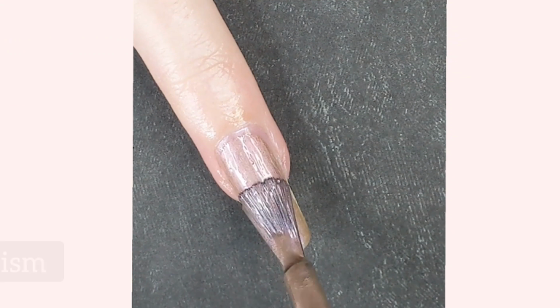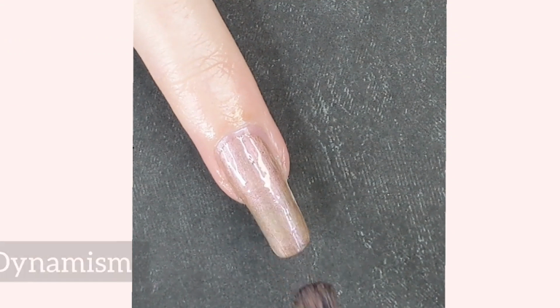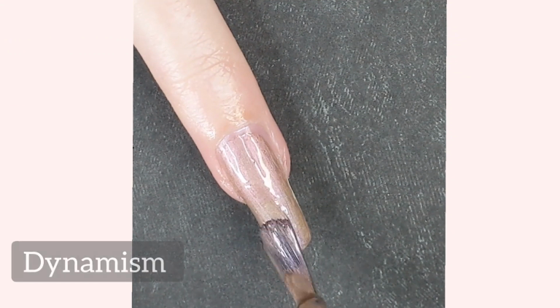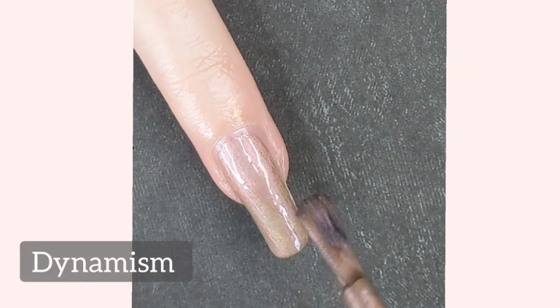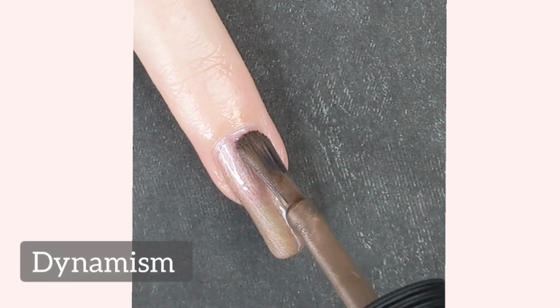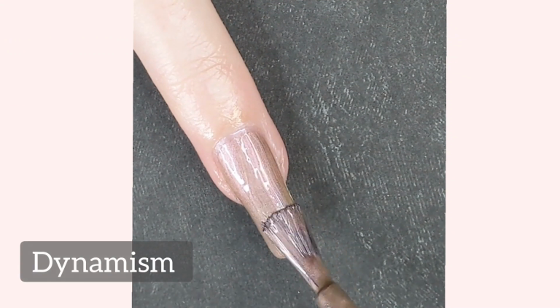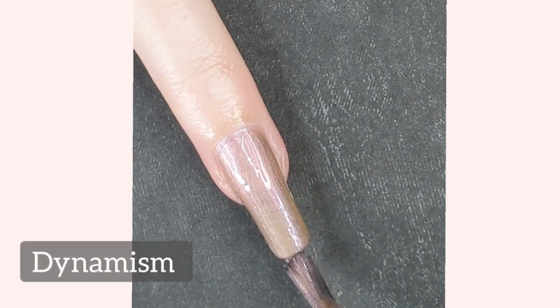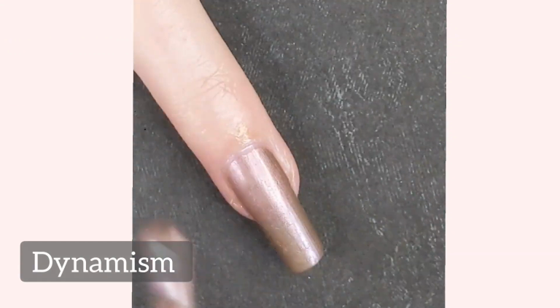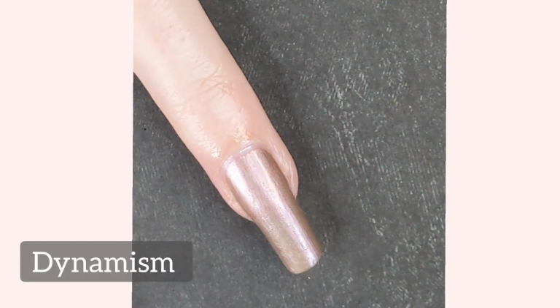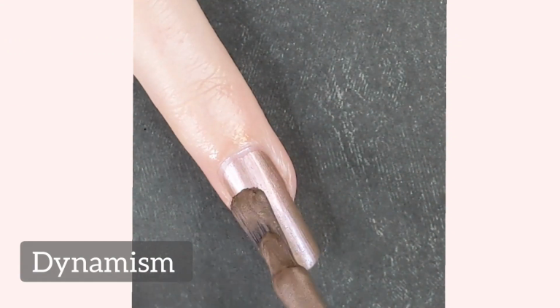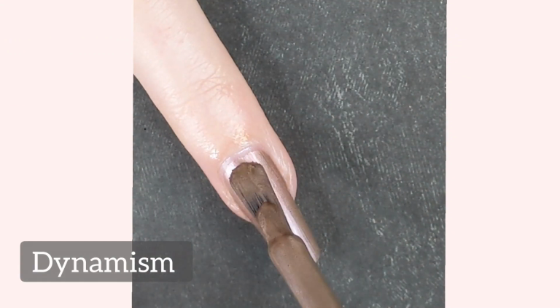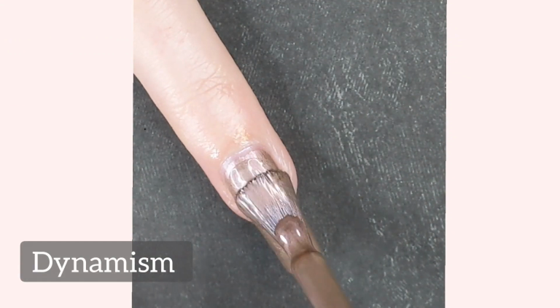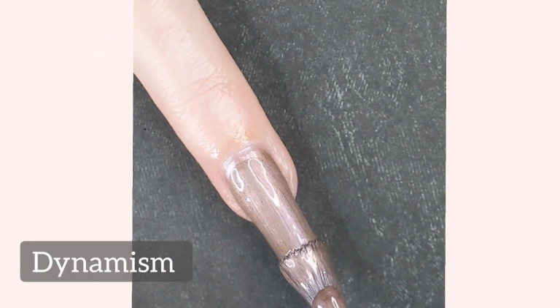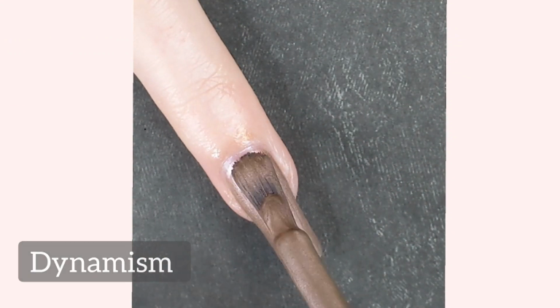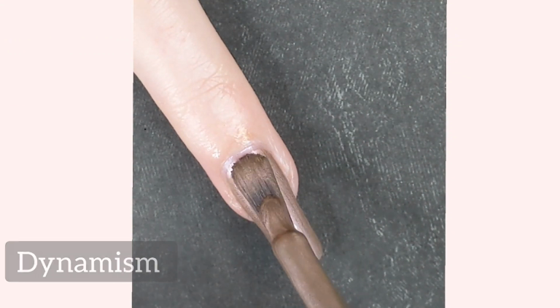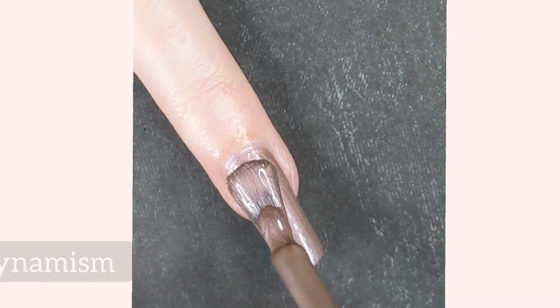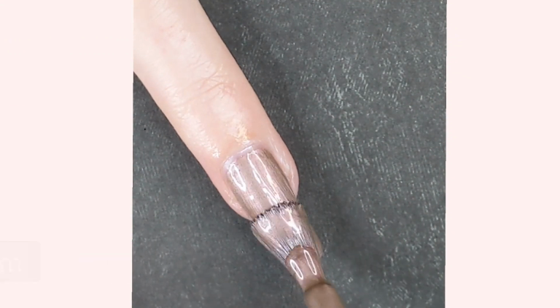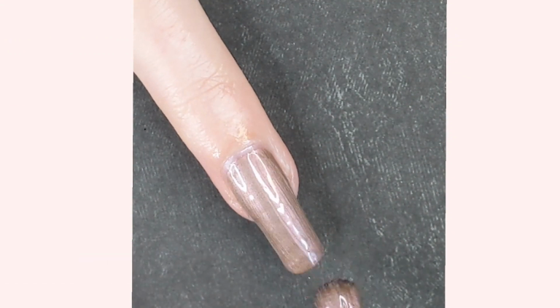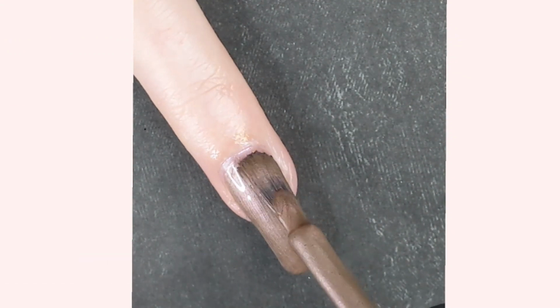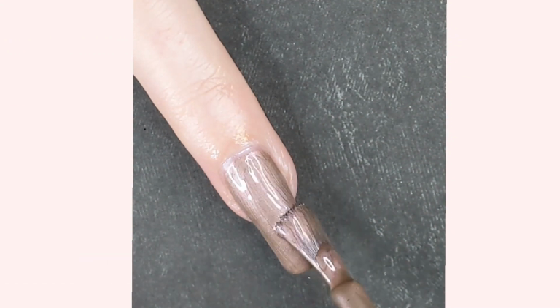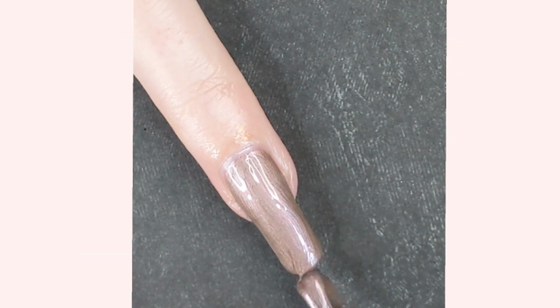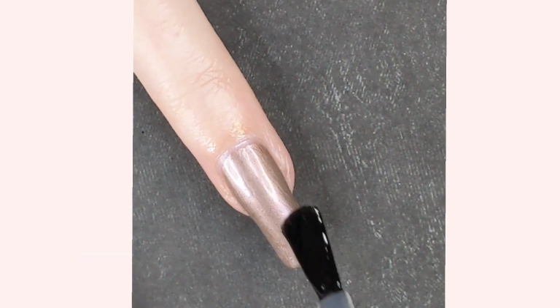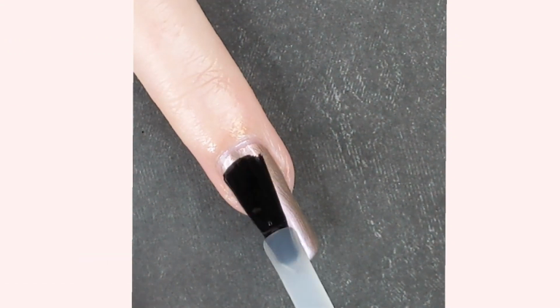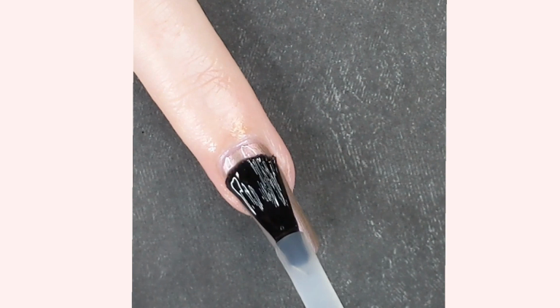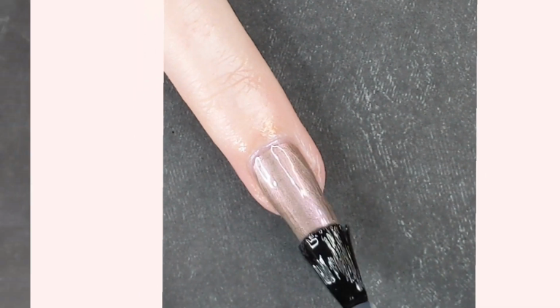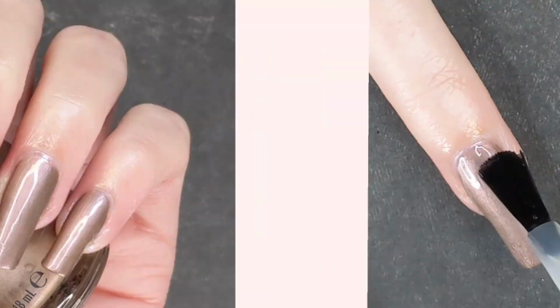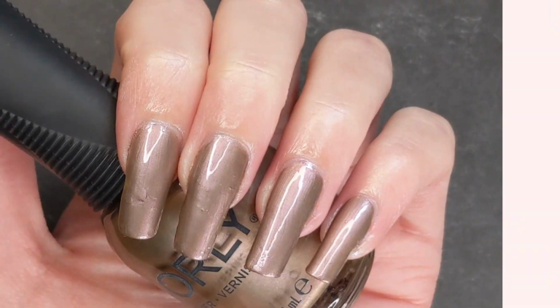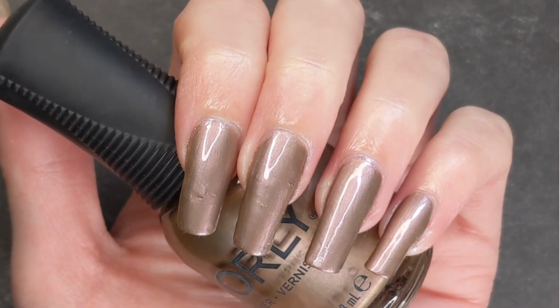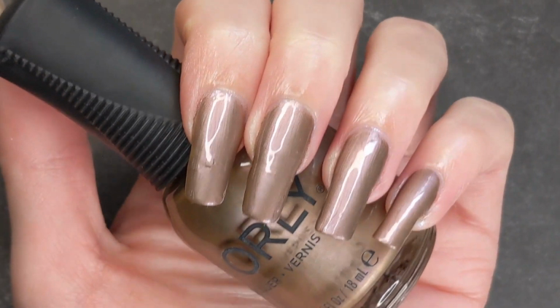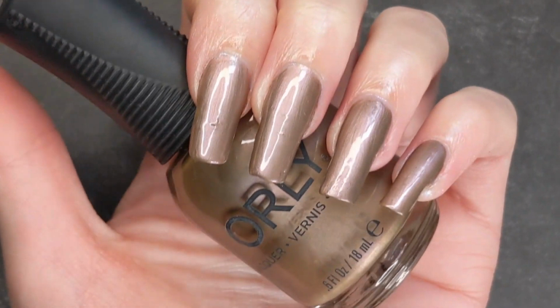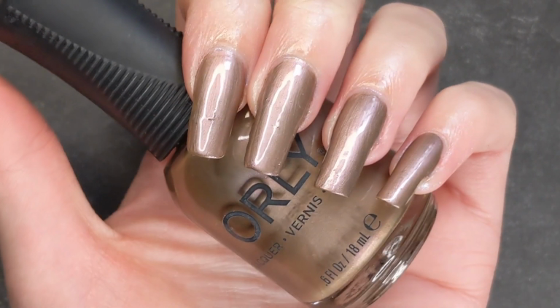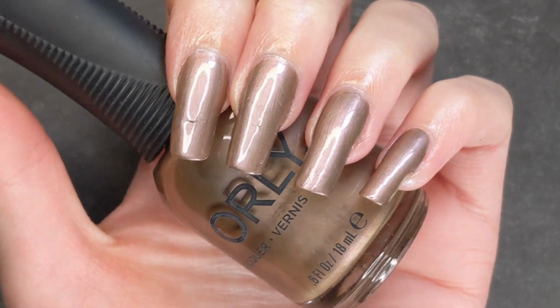Dynanism is a warm taupe color with a pink shimmer running throughout. It was easily opaque in two coats.